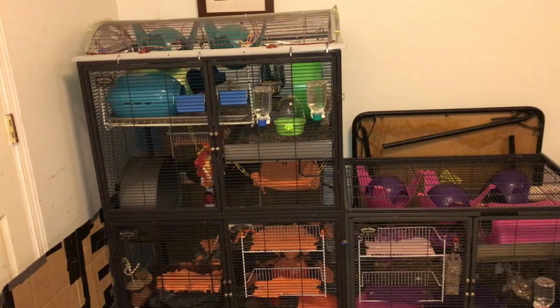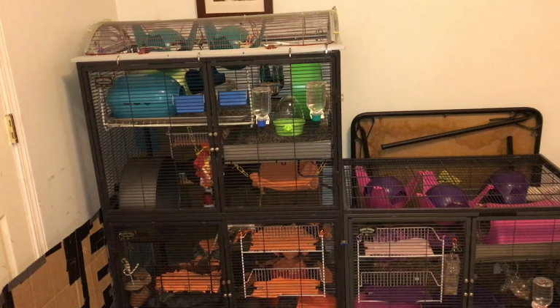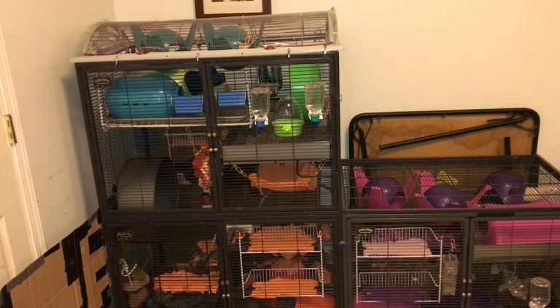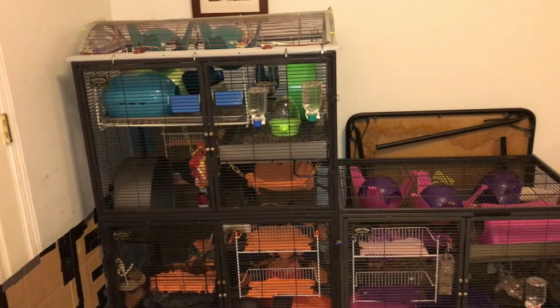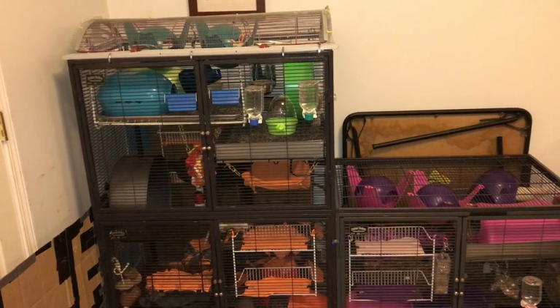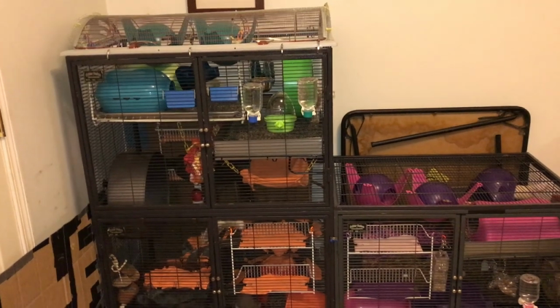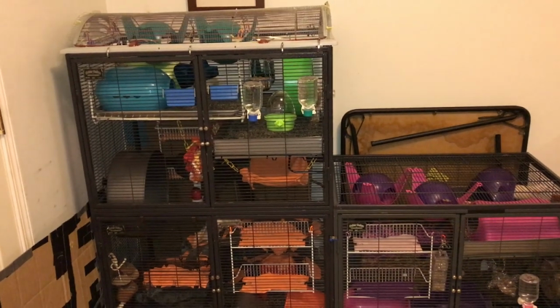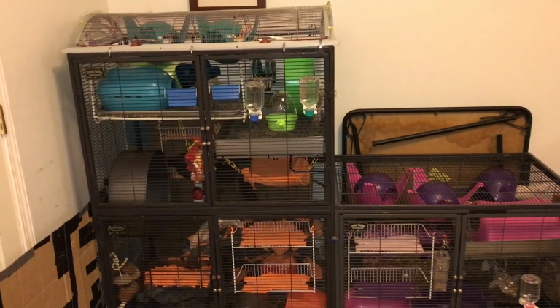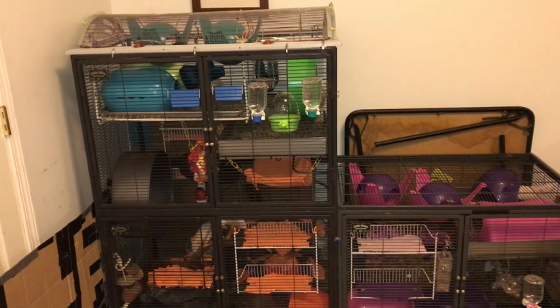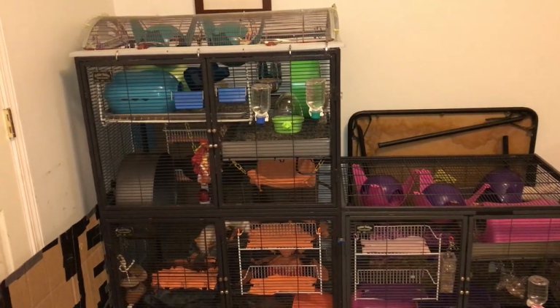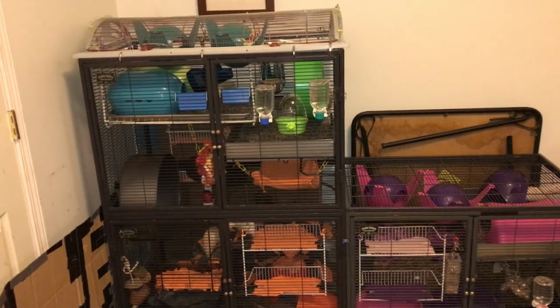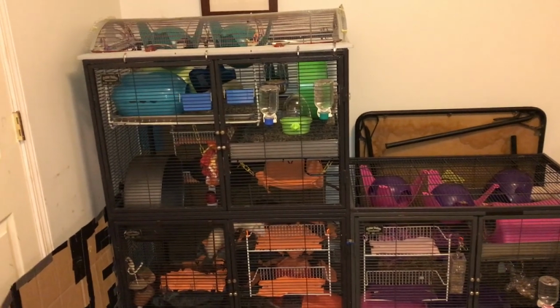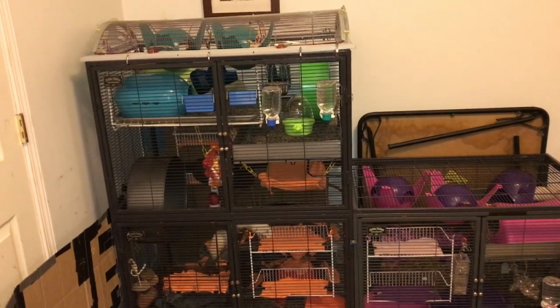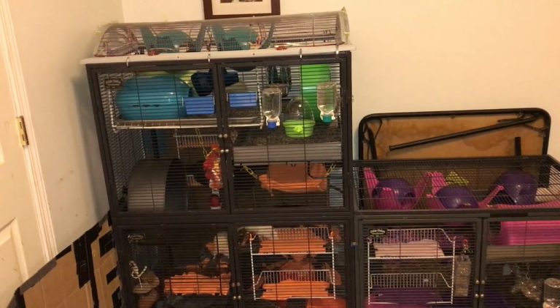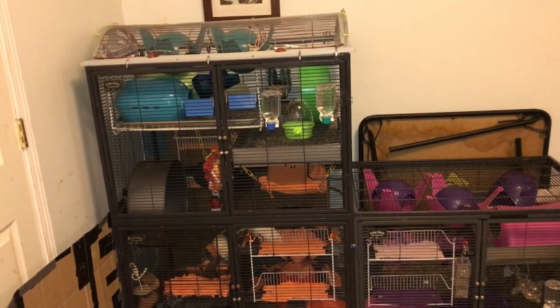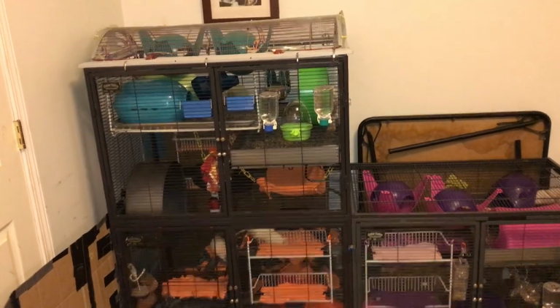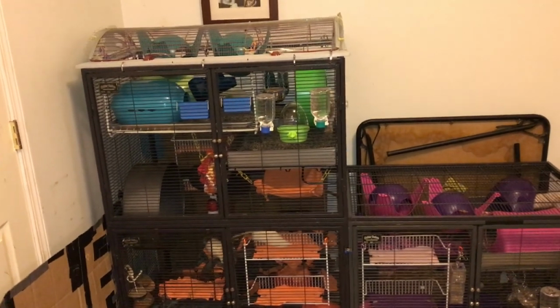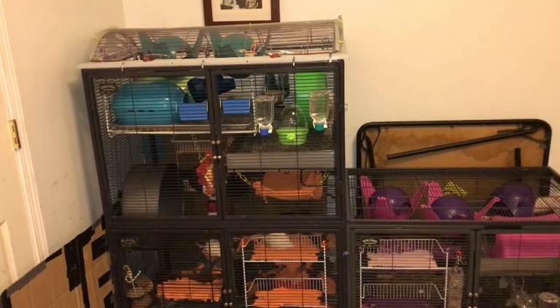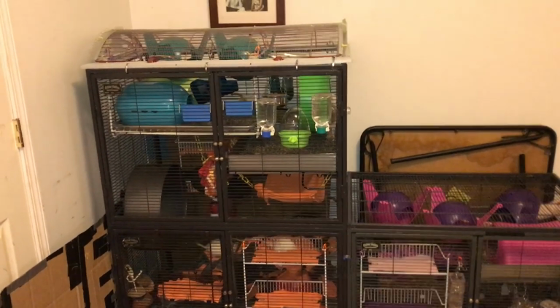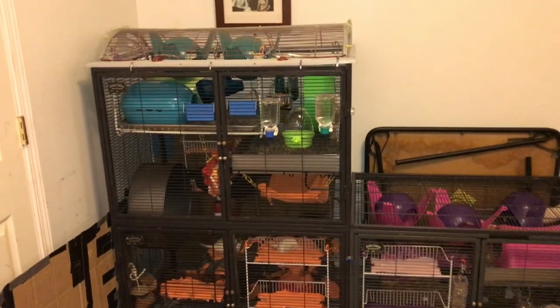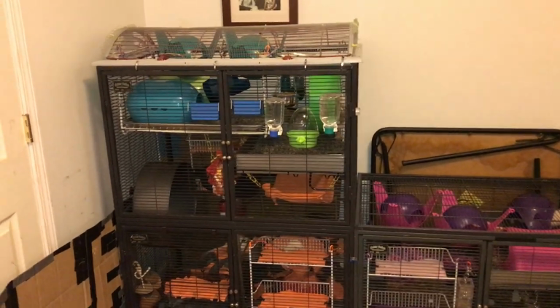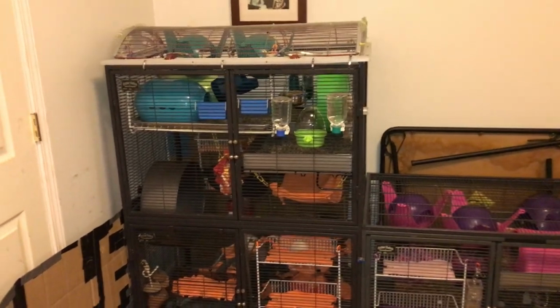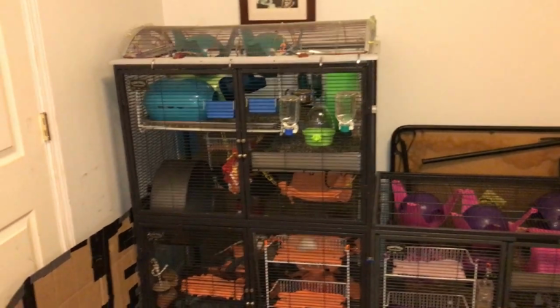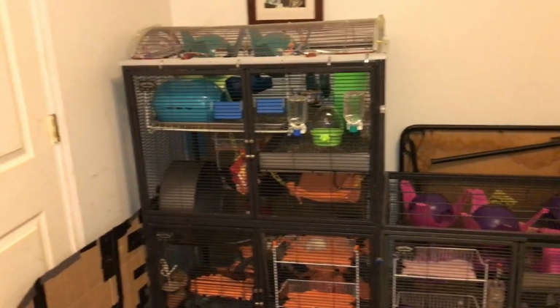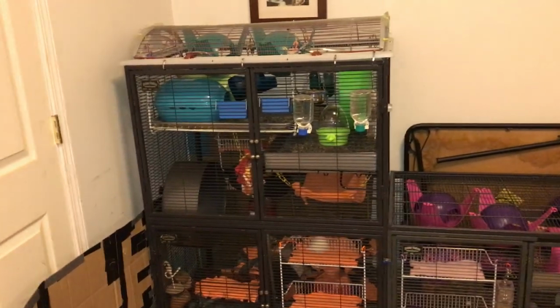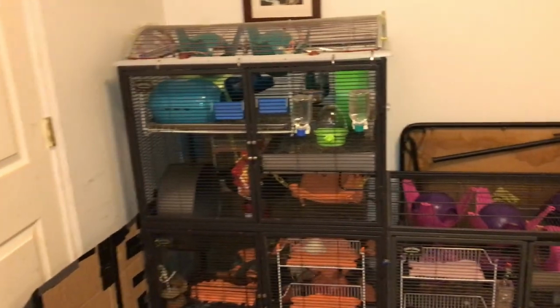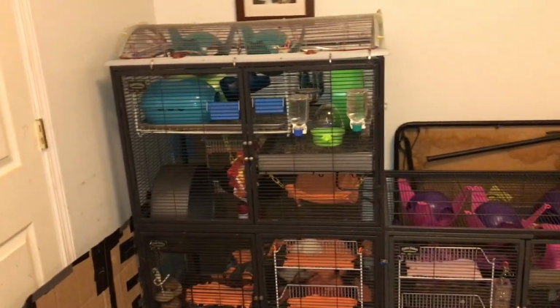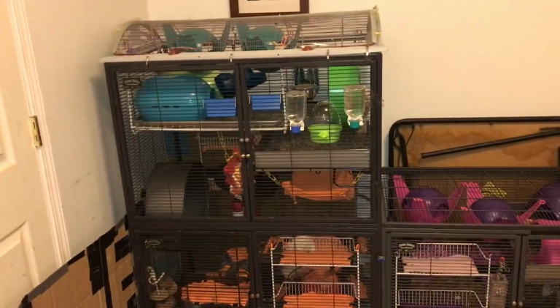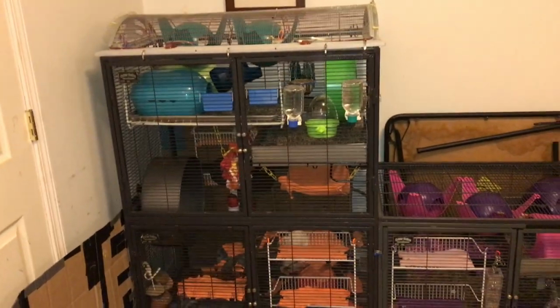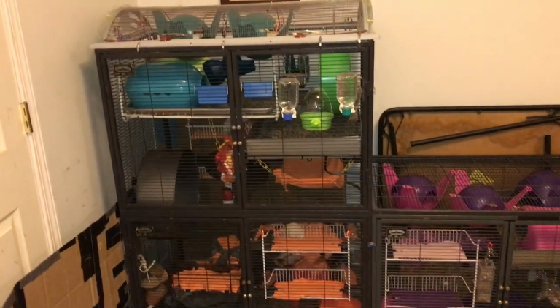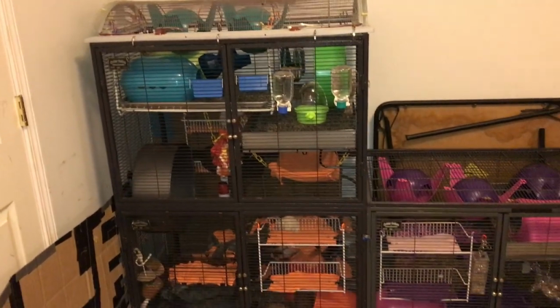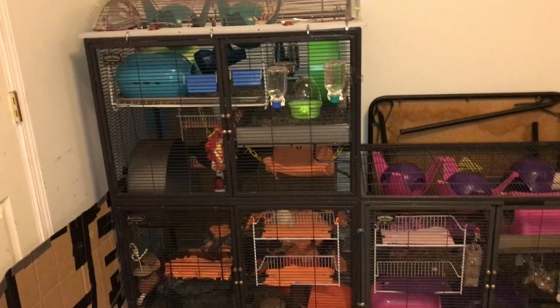Hey guys, it's Shadow the Rat and today I am going to go ahead and do another cage tour video.